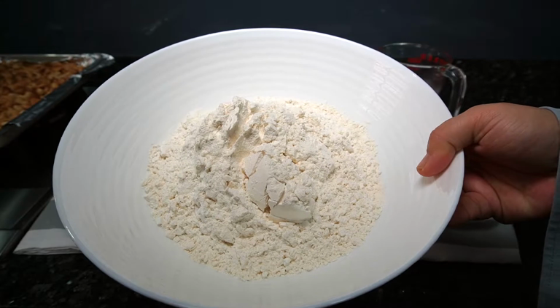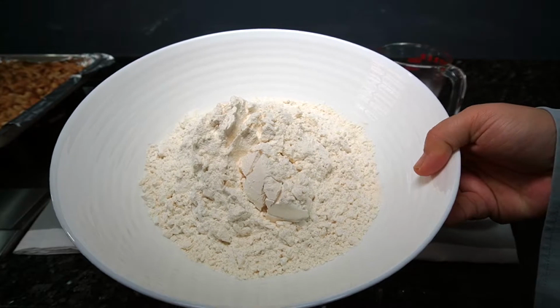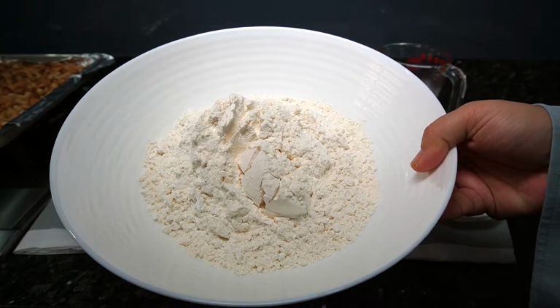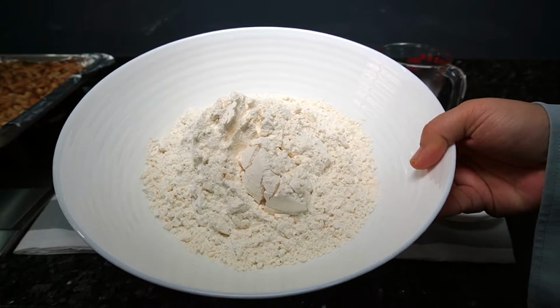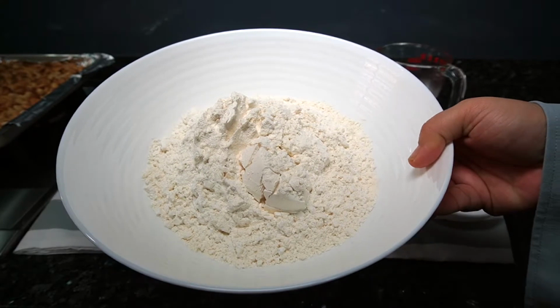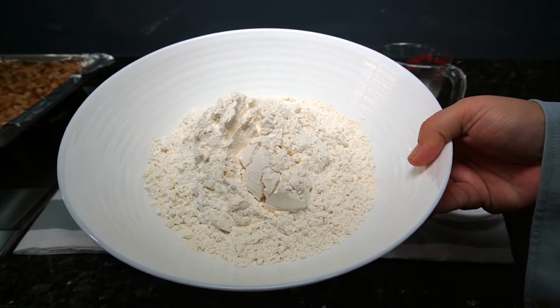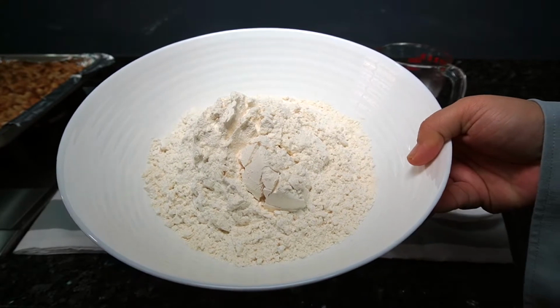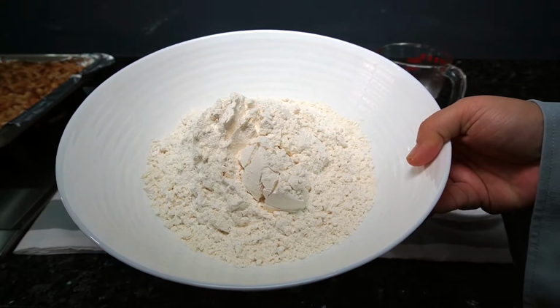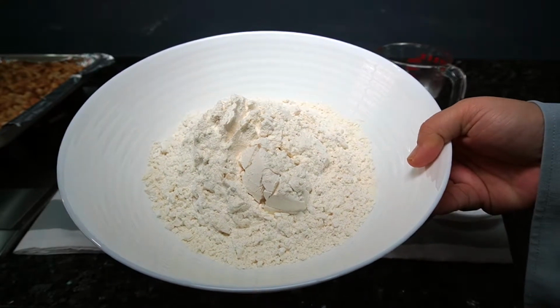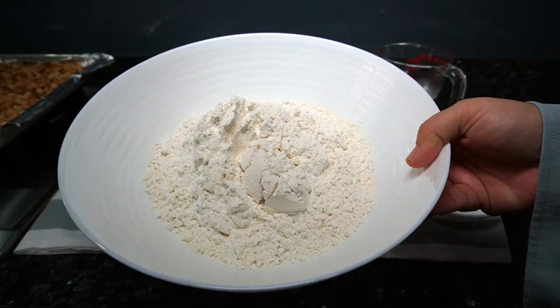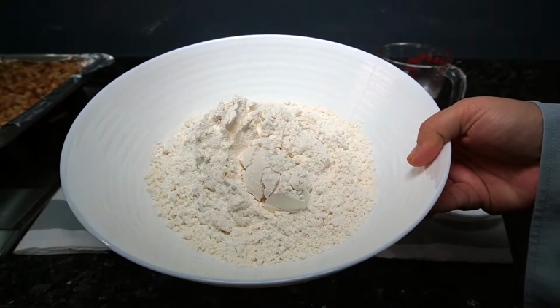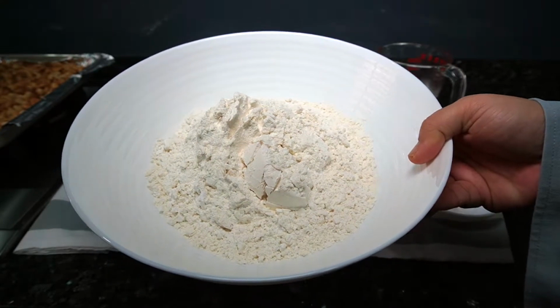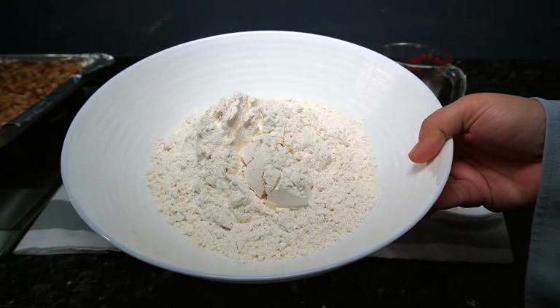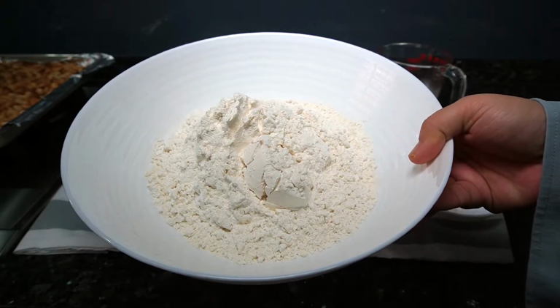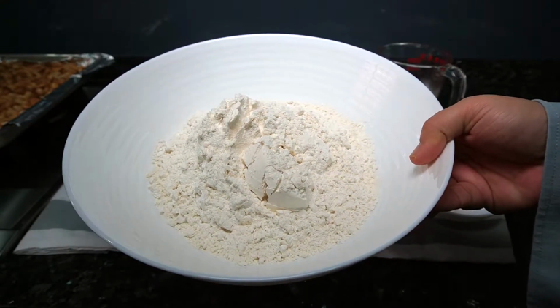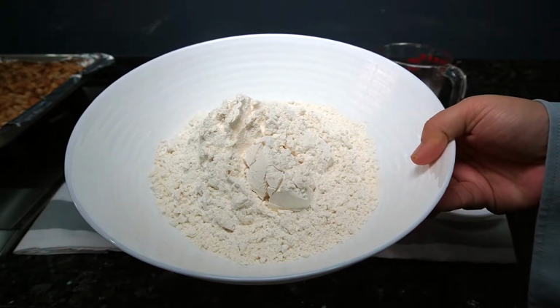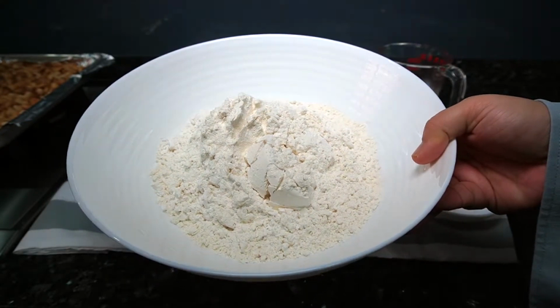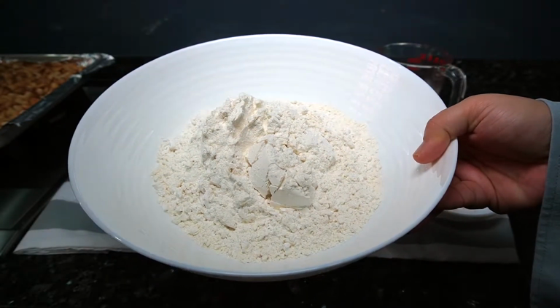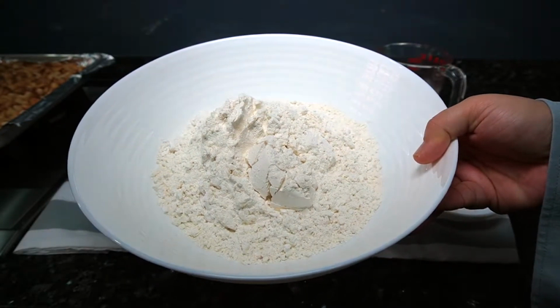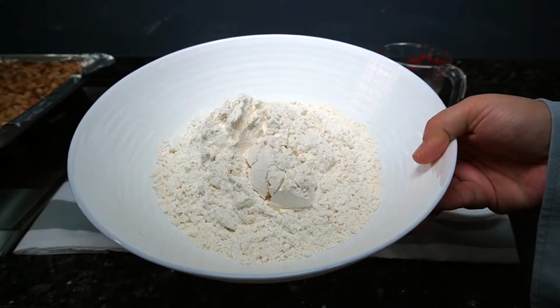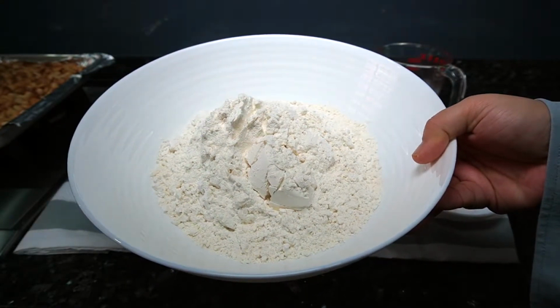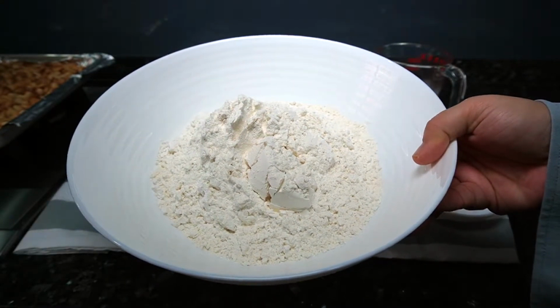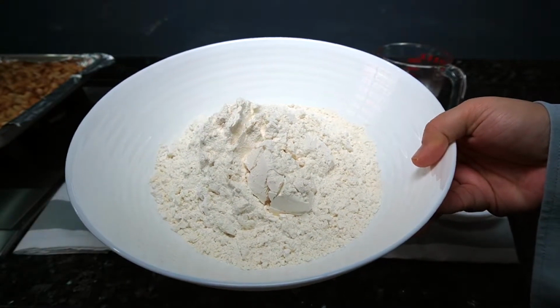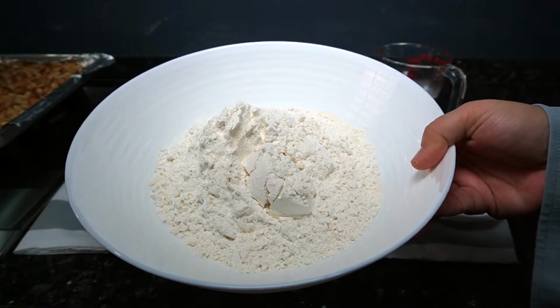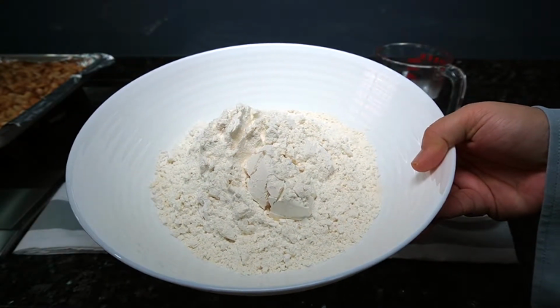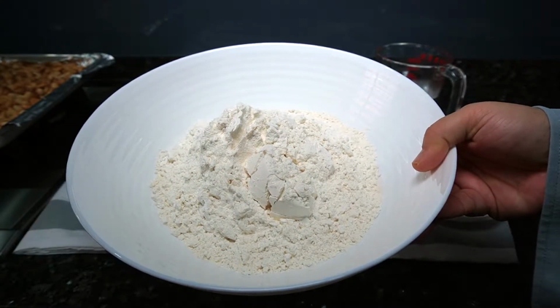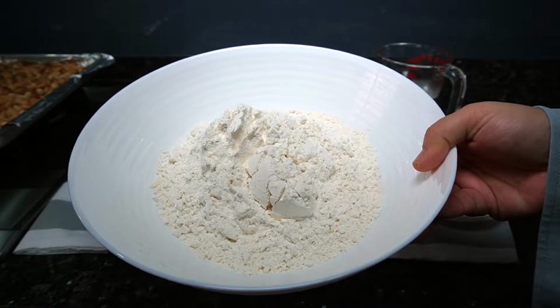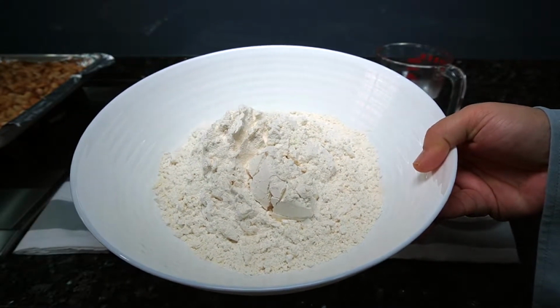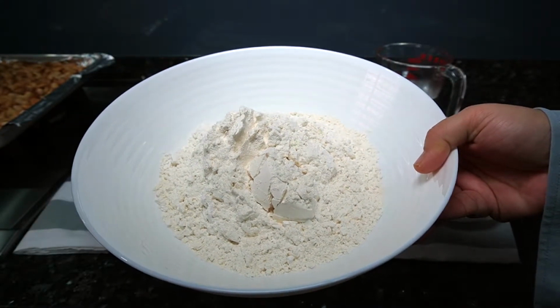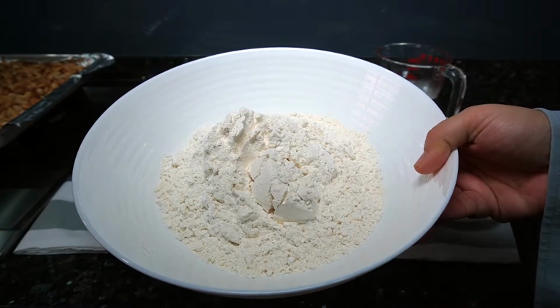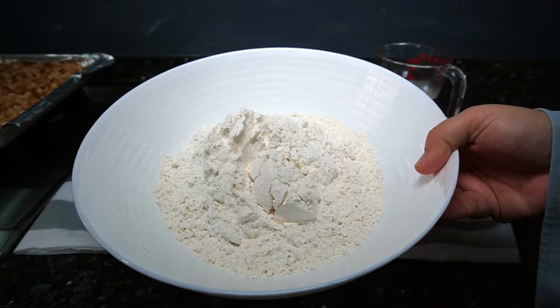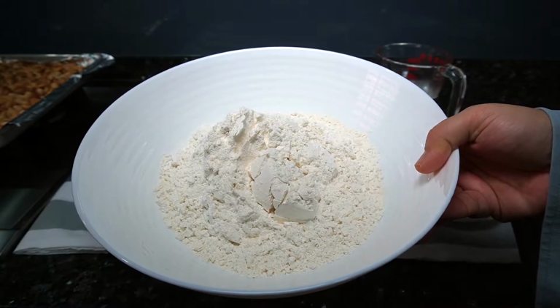If you don't want your dough to have a bready texture, you may replace the cake flour with plain flour.